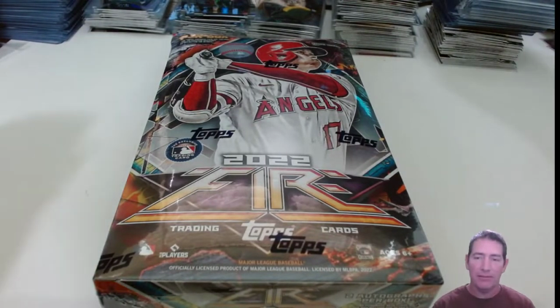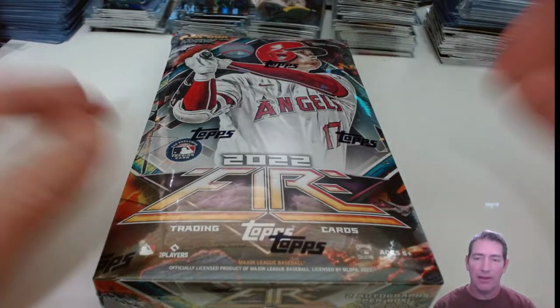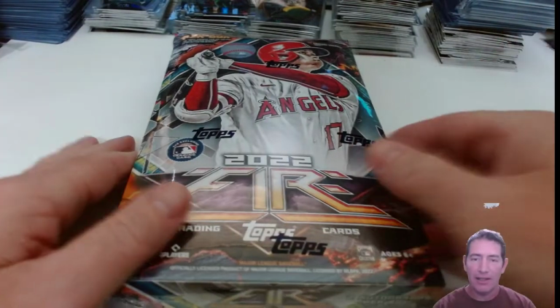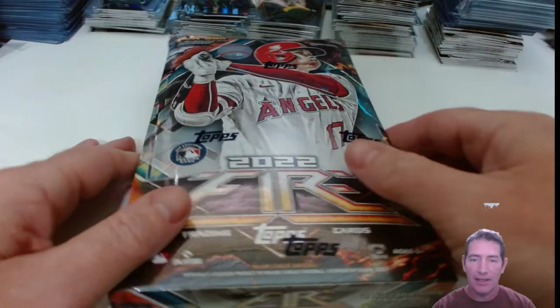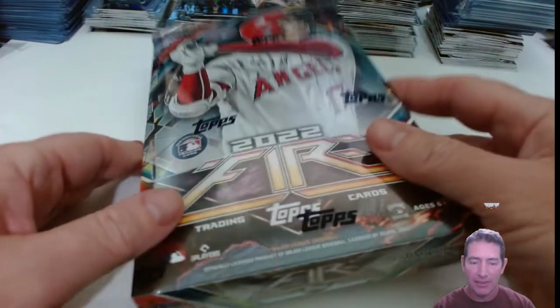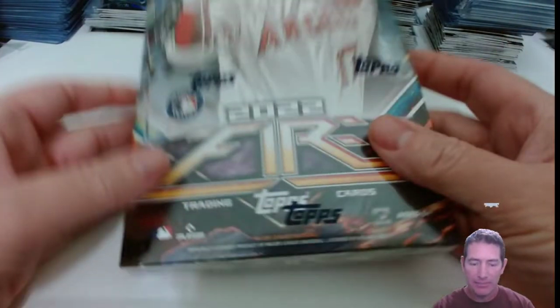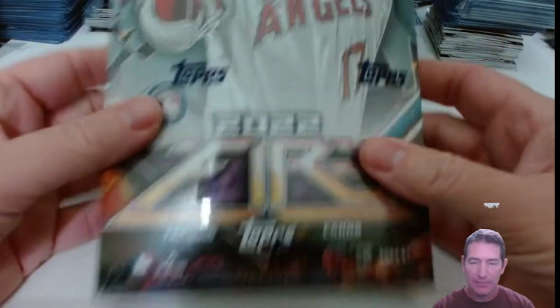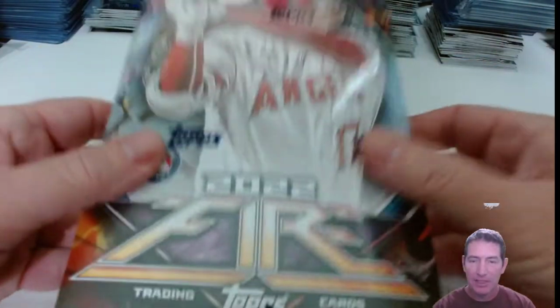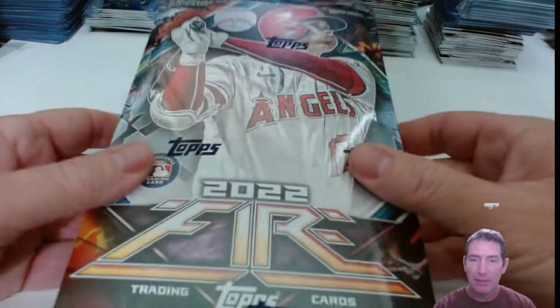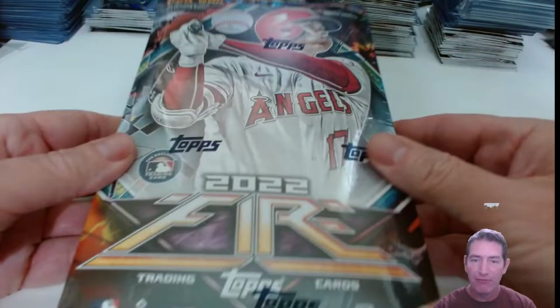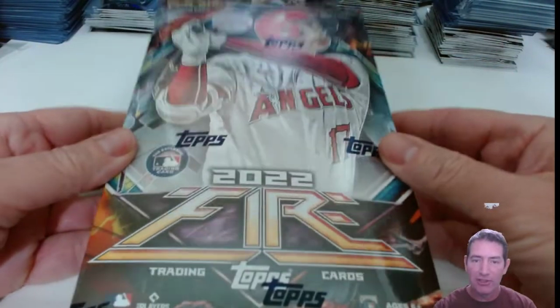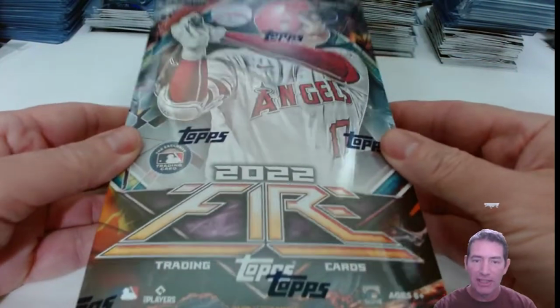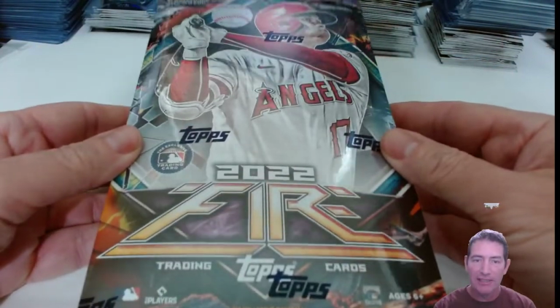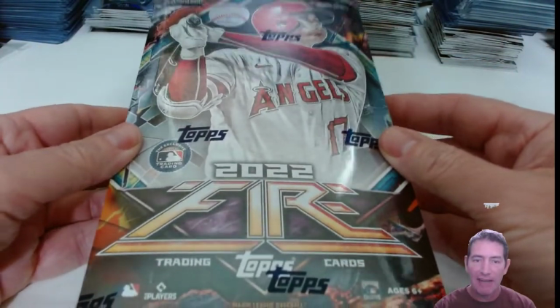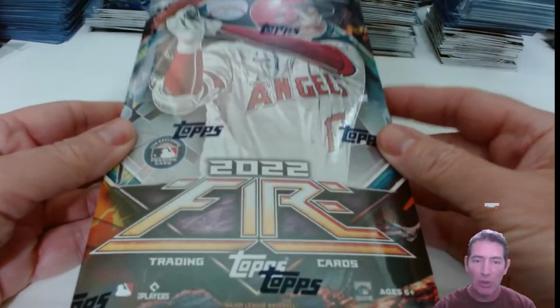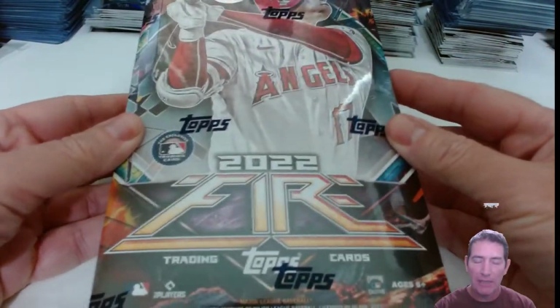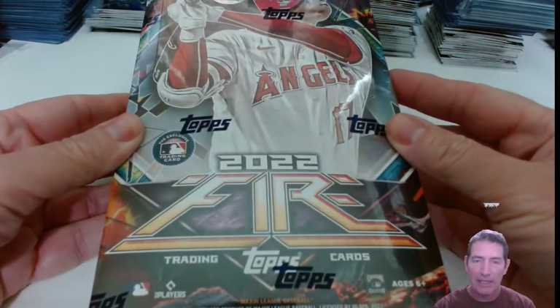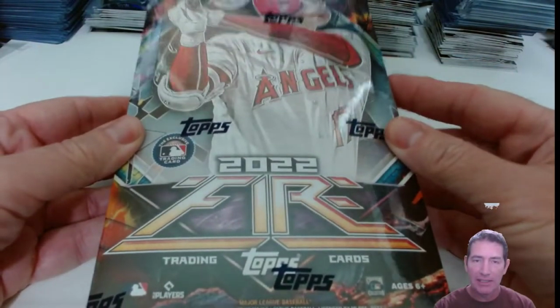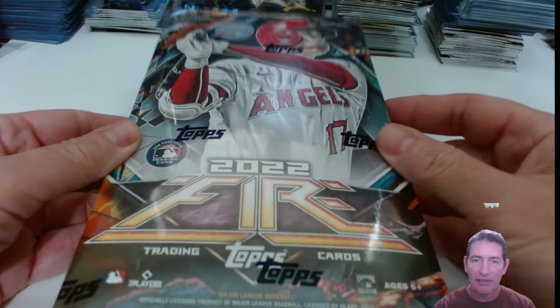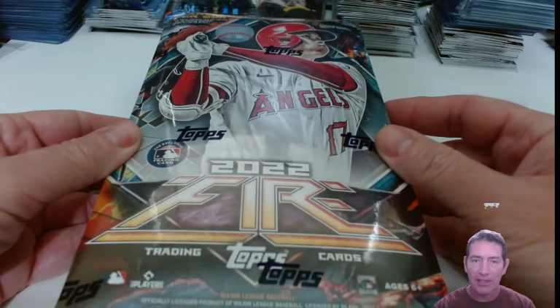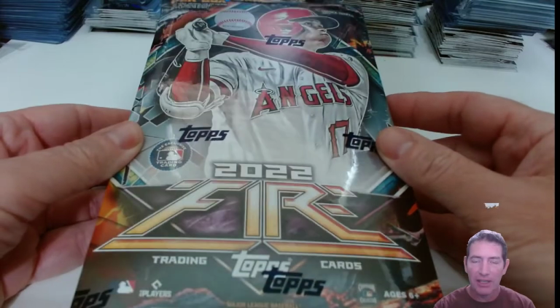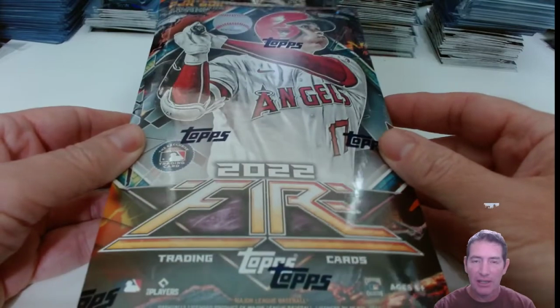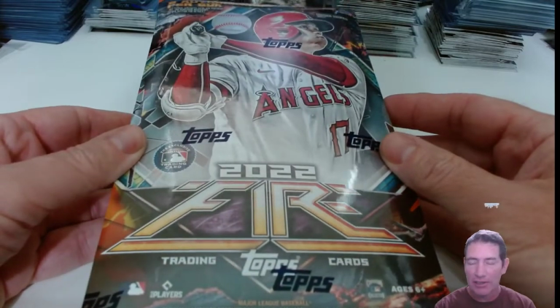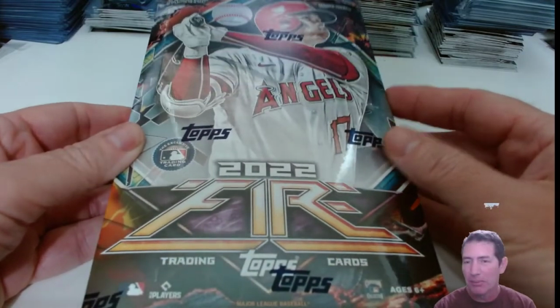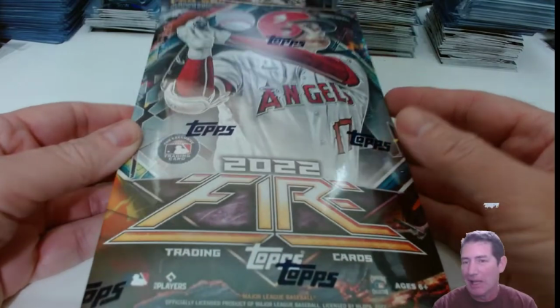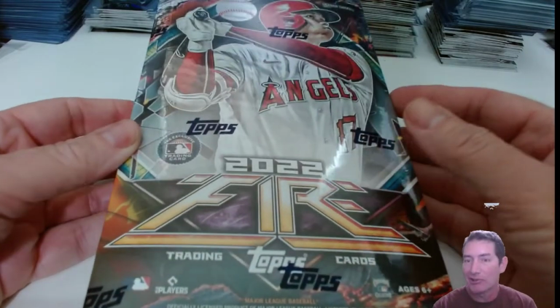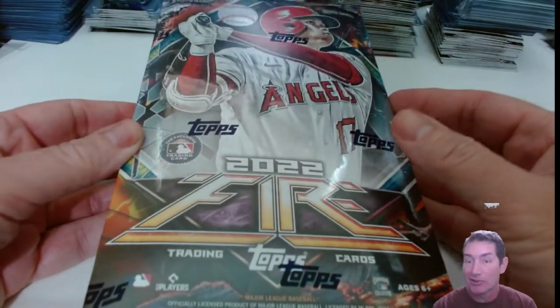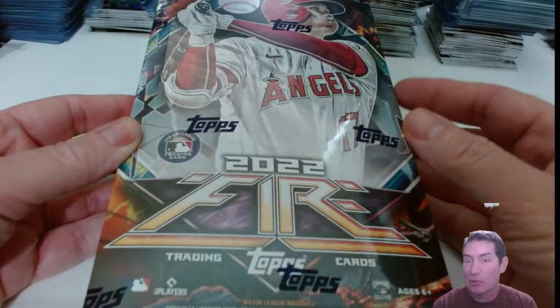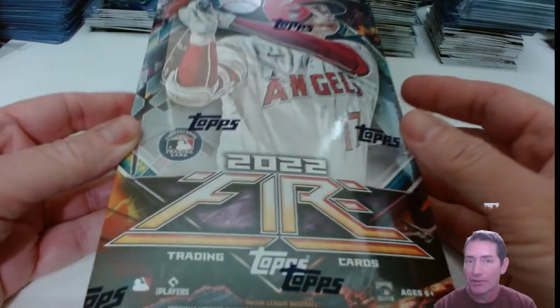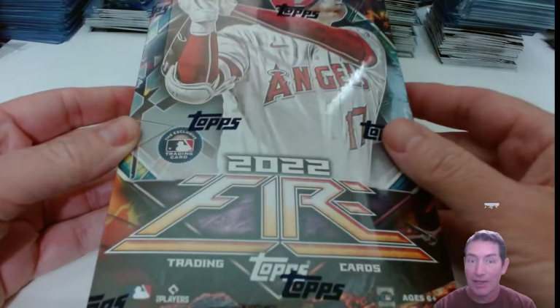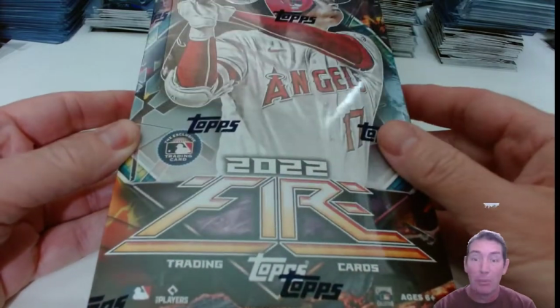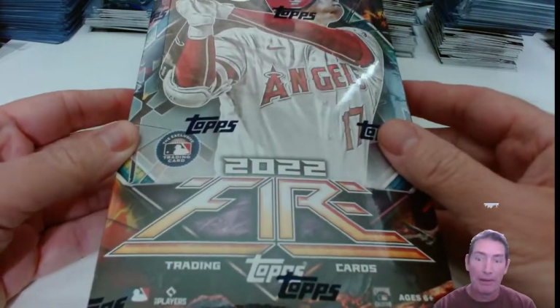All right, this is my first look at this. I haven't opened any of this stuff yet, except for the blasters, of course — I opened that.